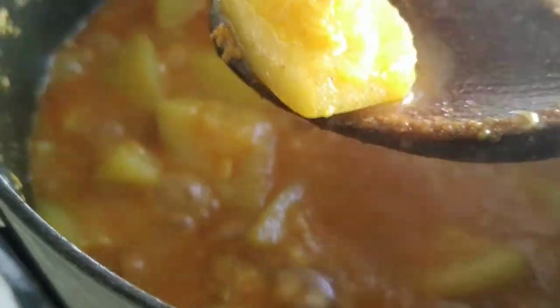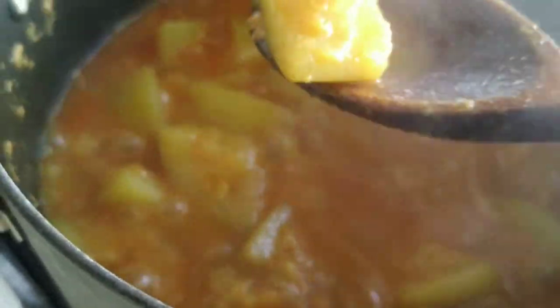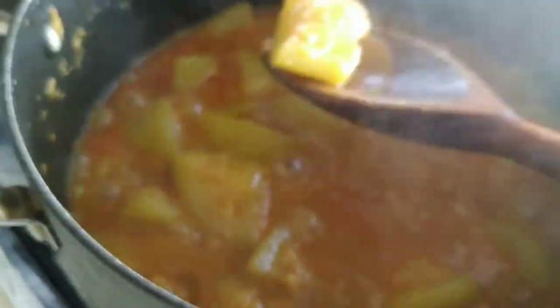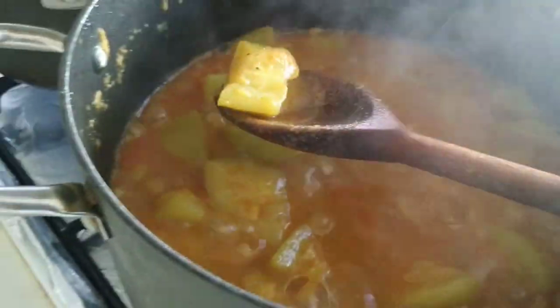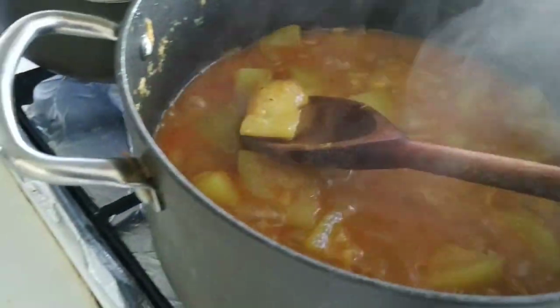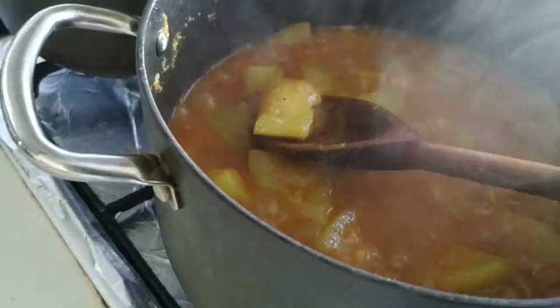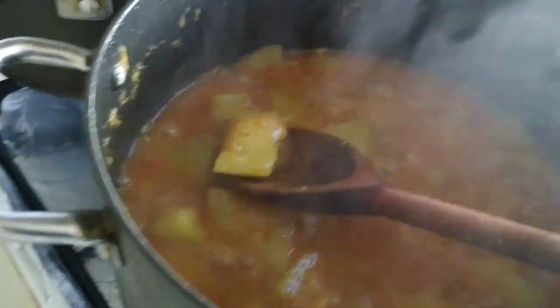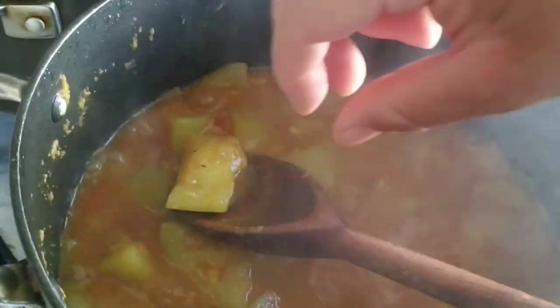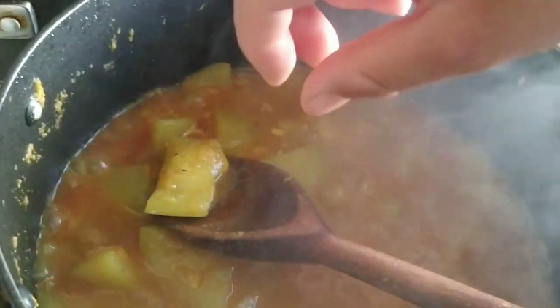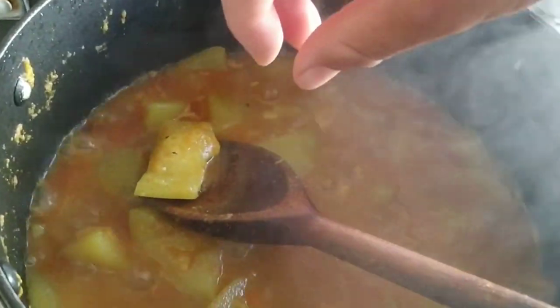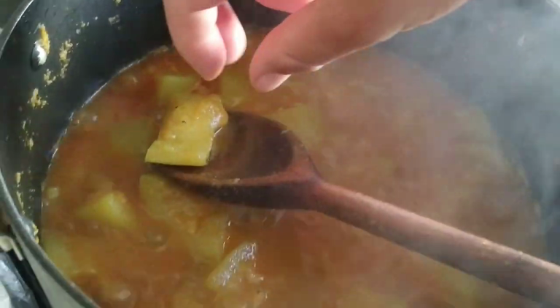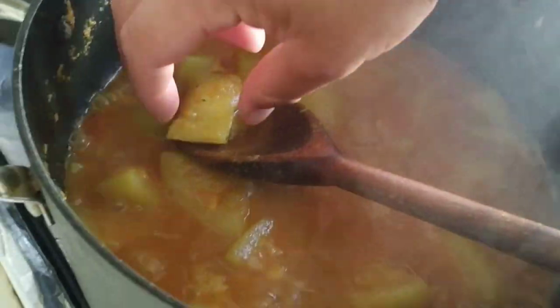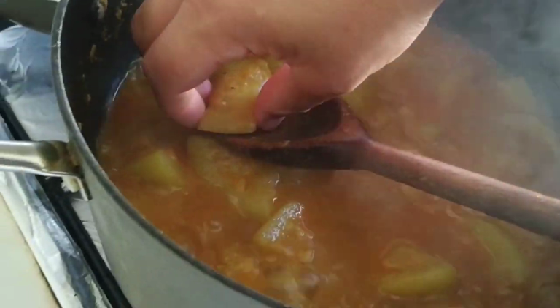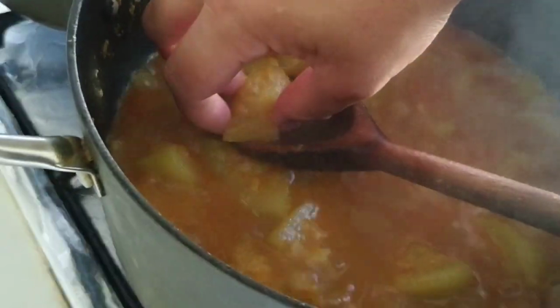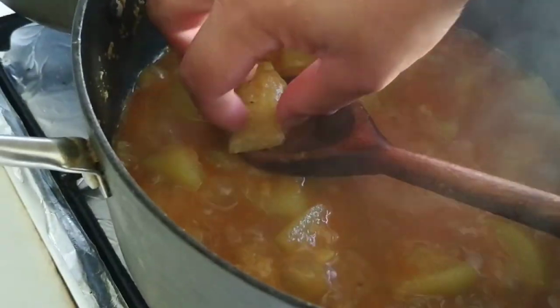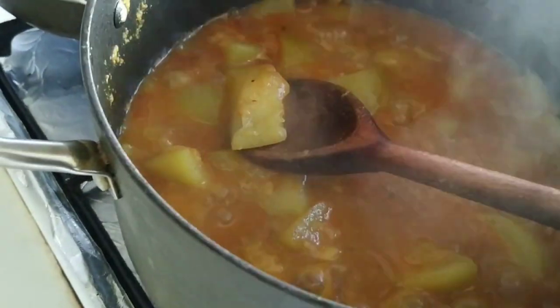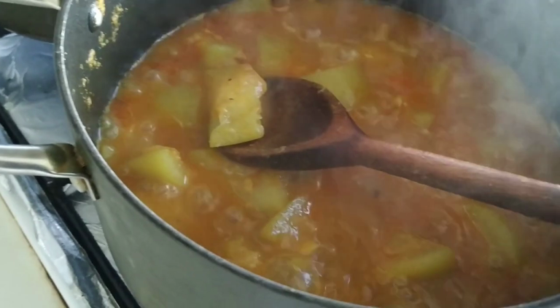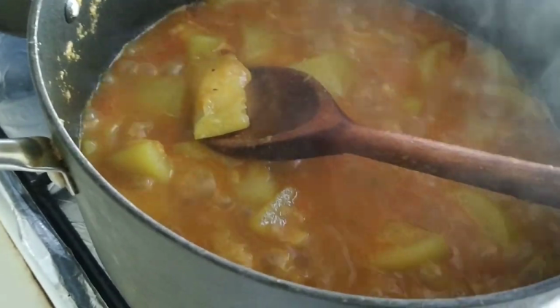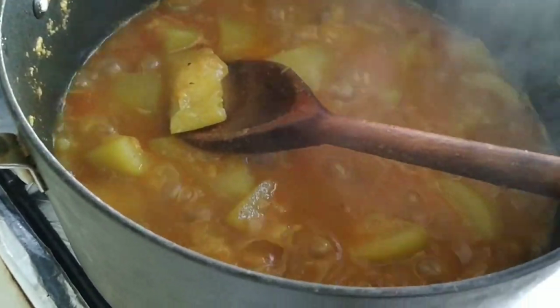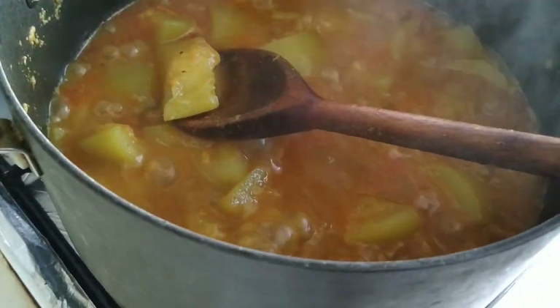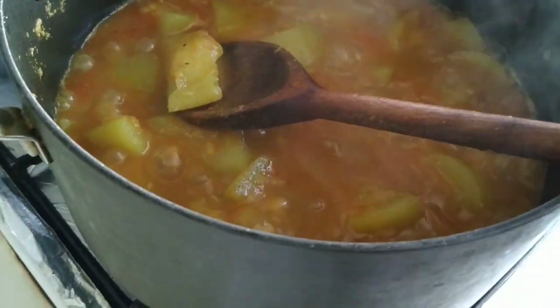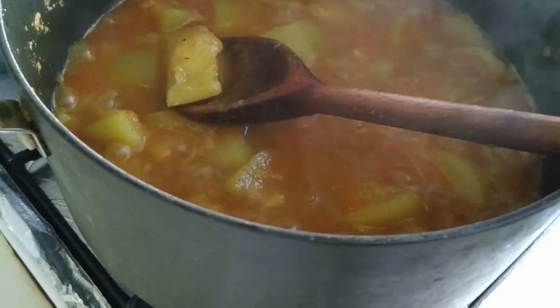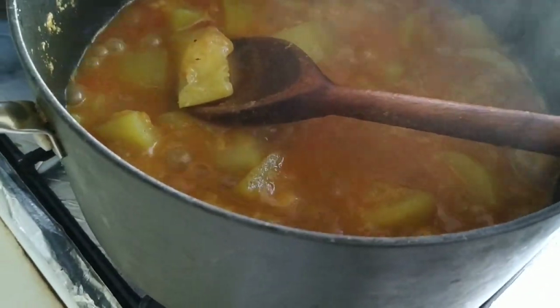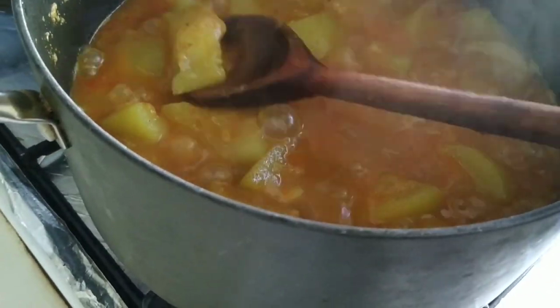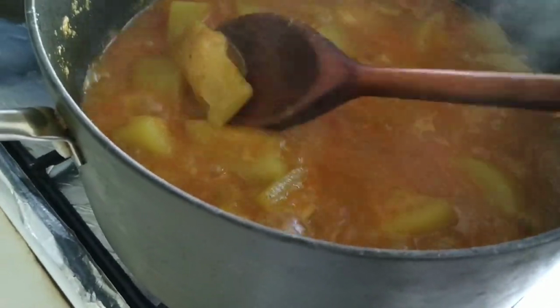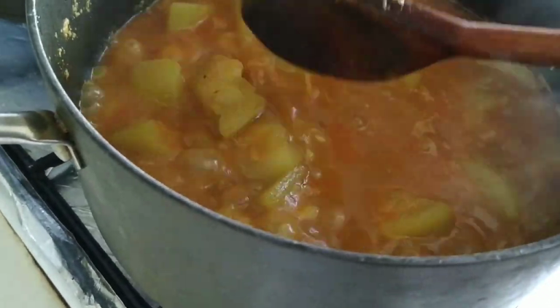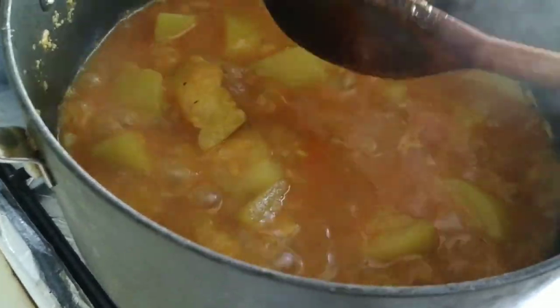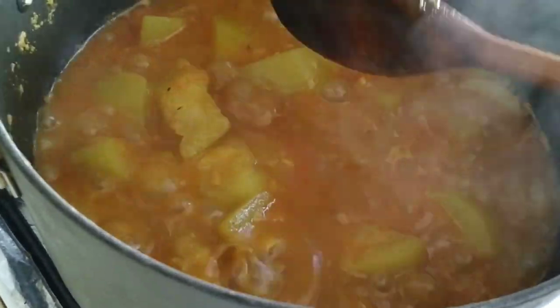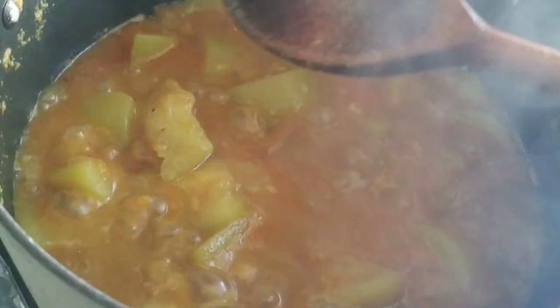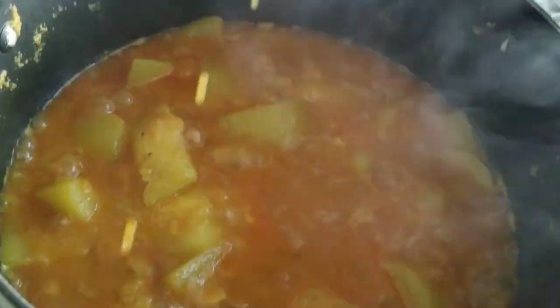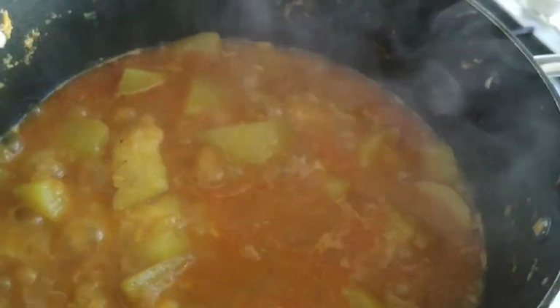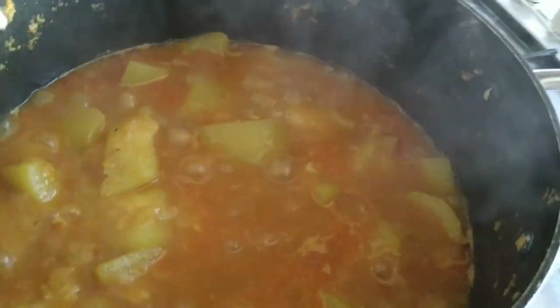Let me see if I can do this with one hand. Yep, they're ready — they're soft.